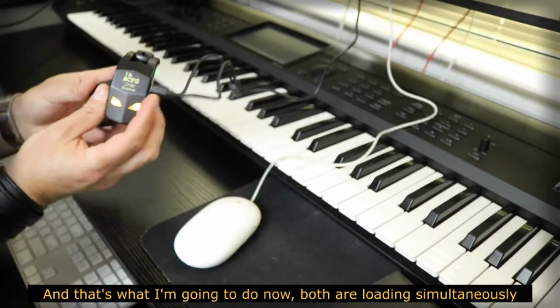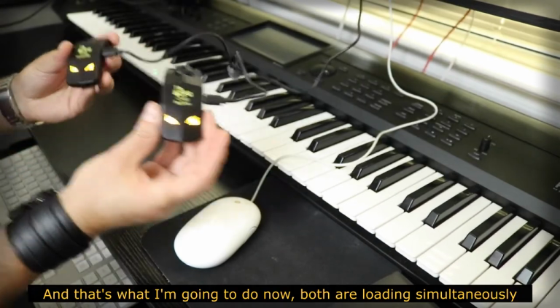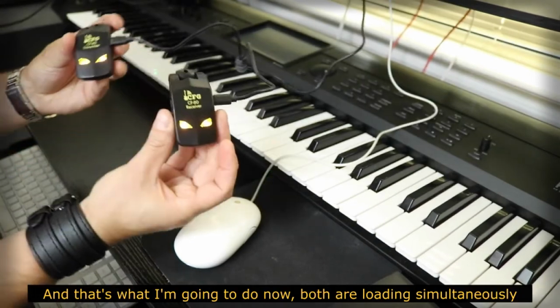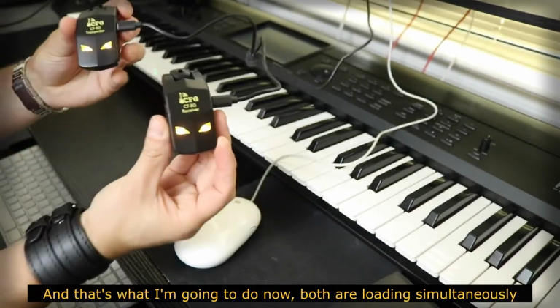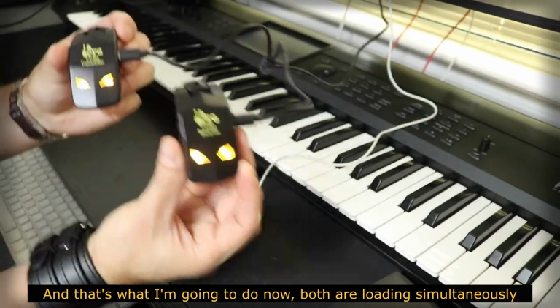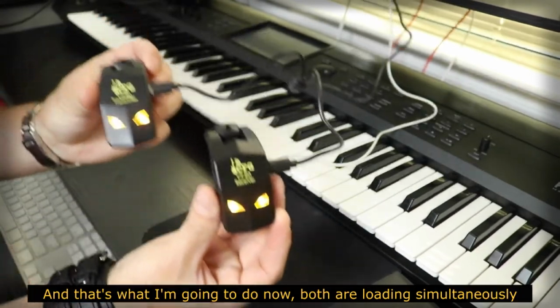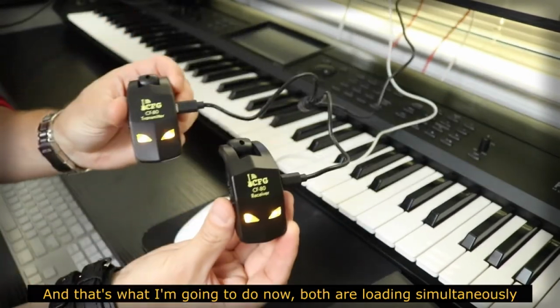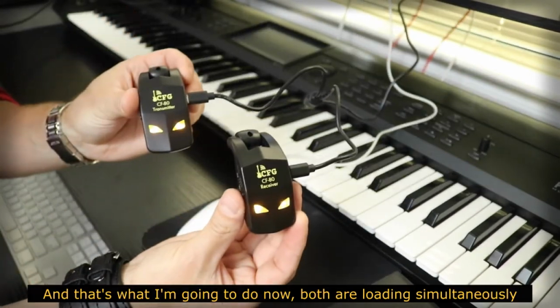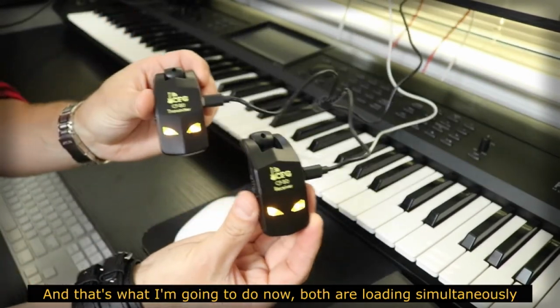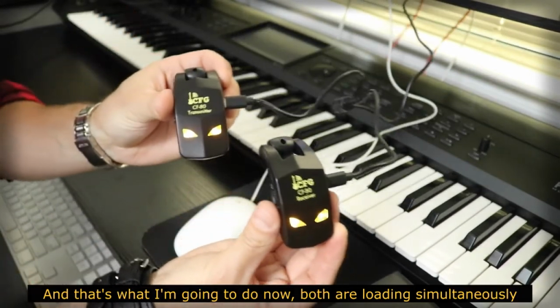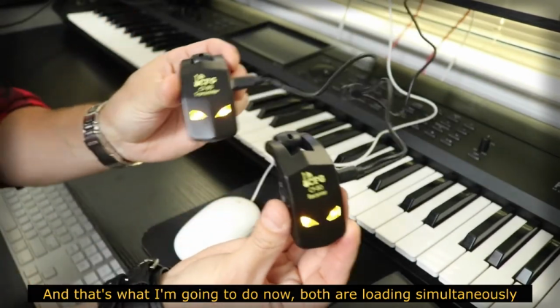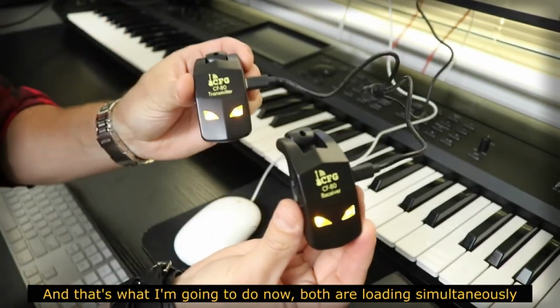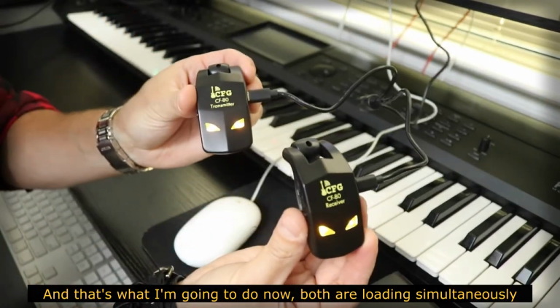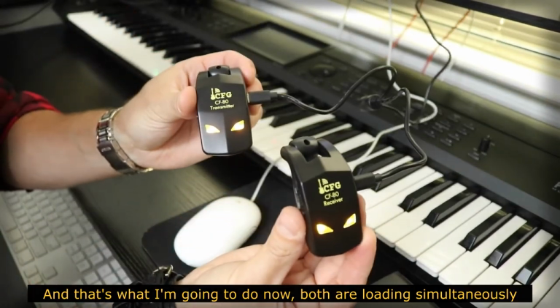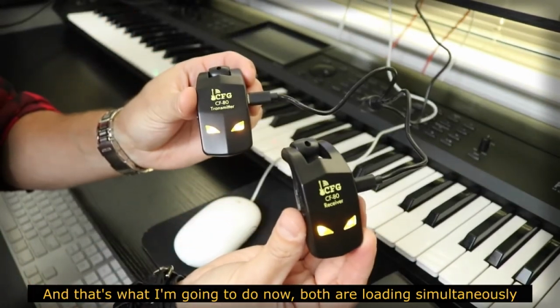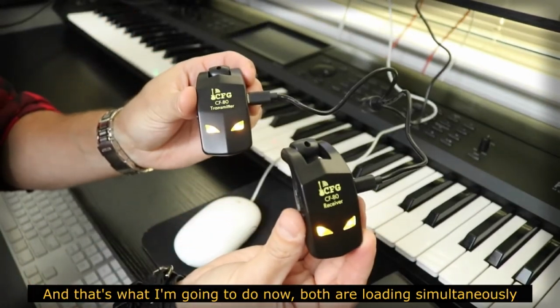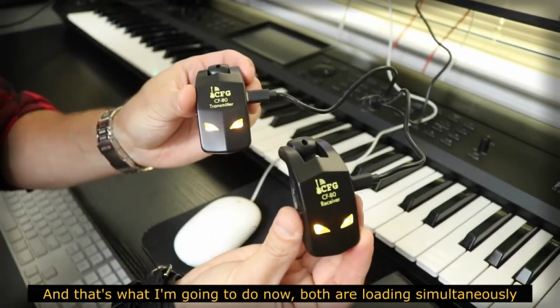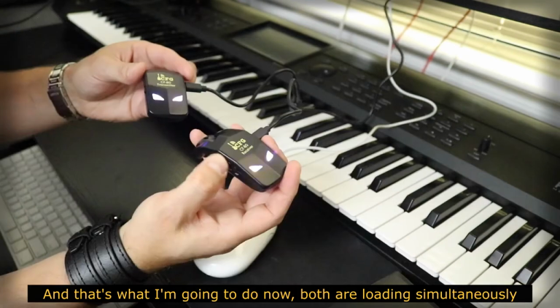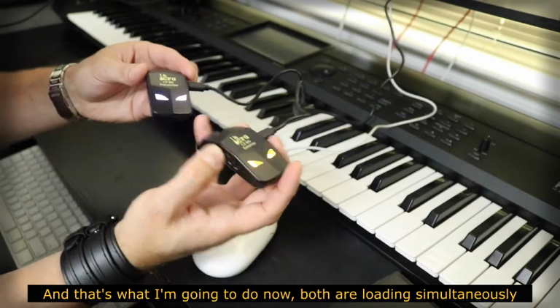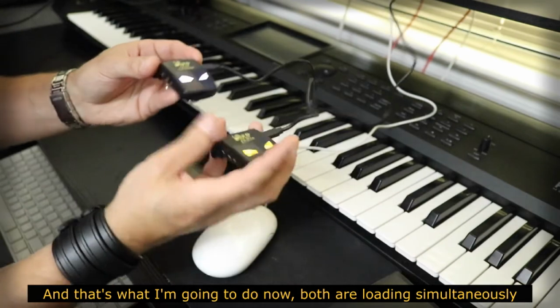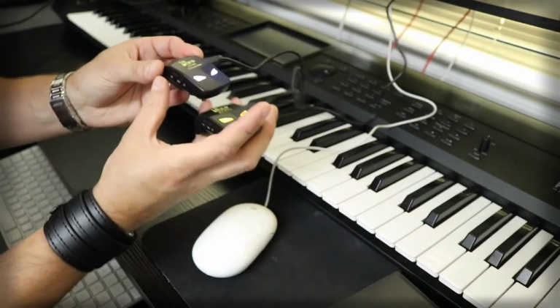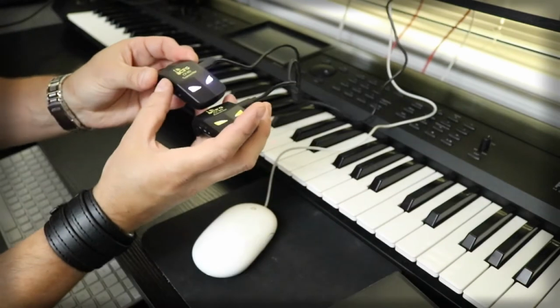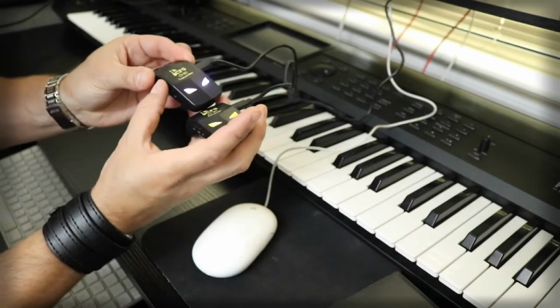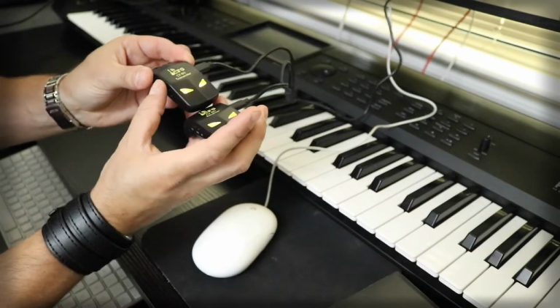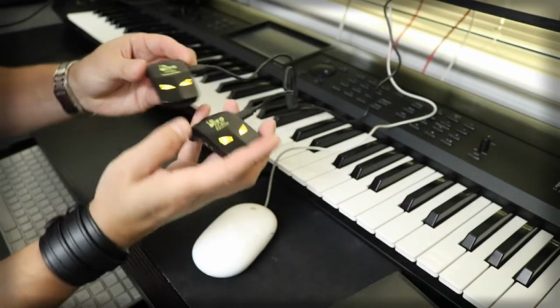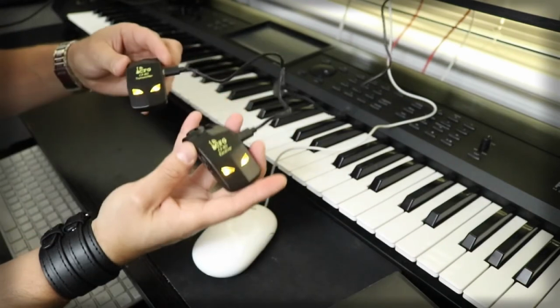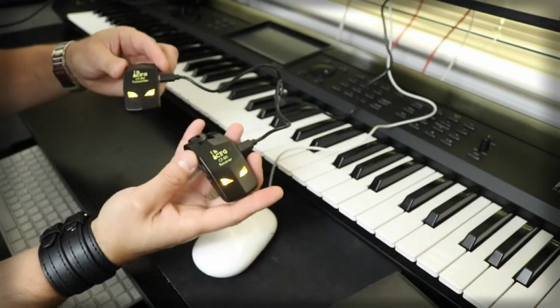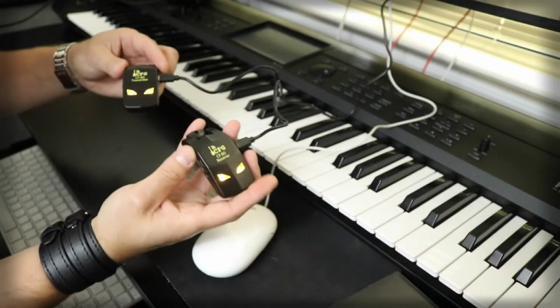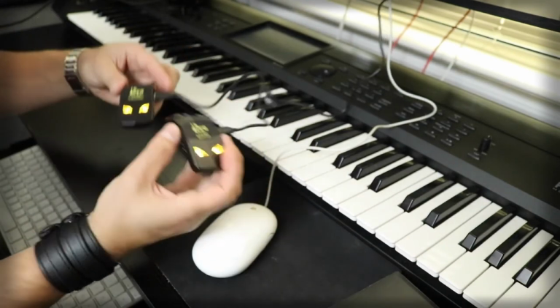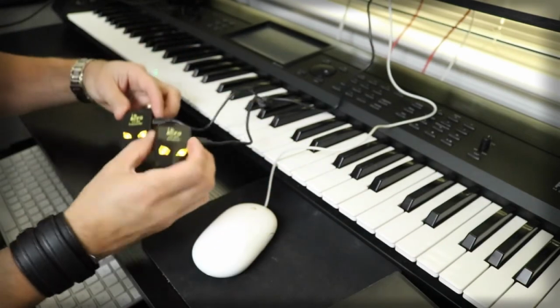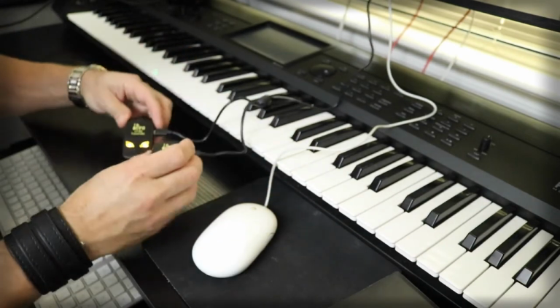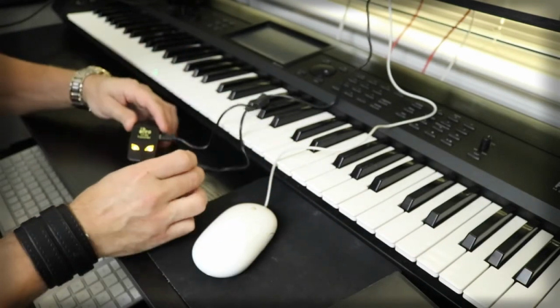E é isso que eu vou fazer agora. Ambos estão sendo carregados simultaneamente.